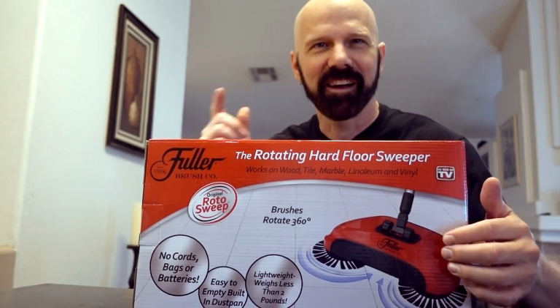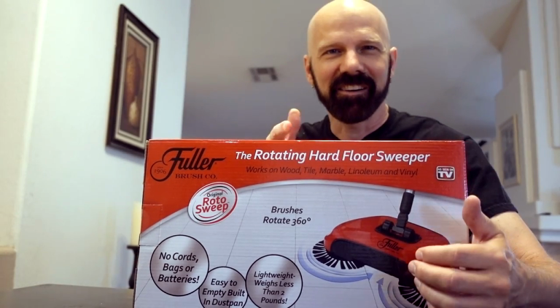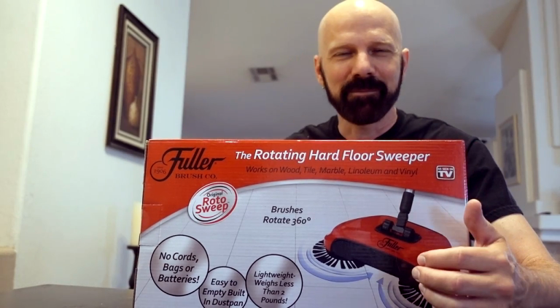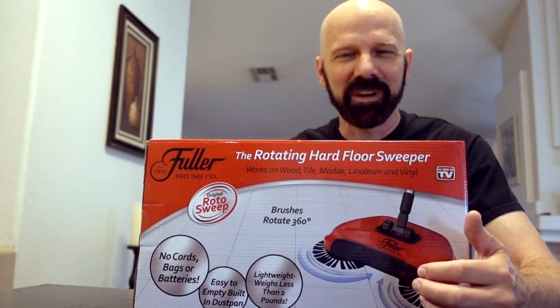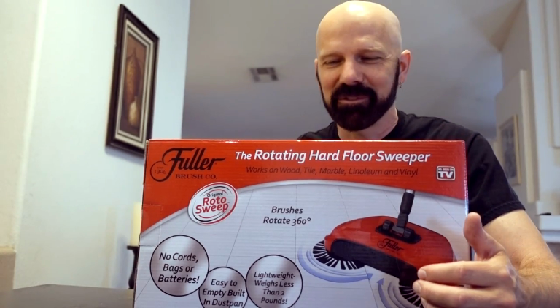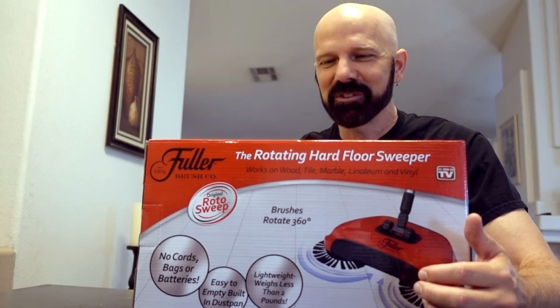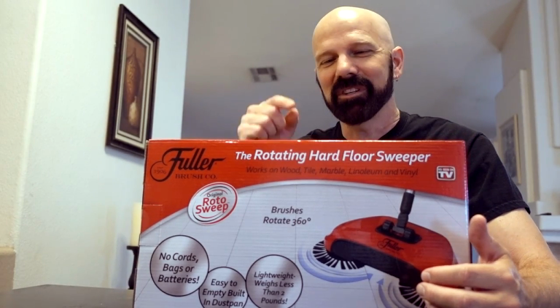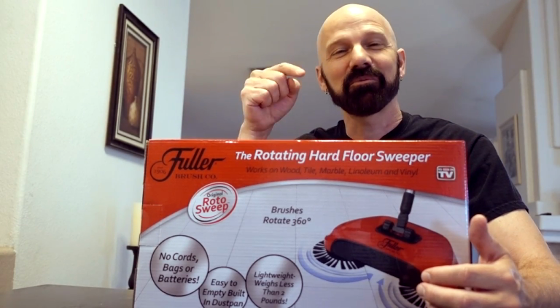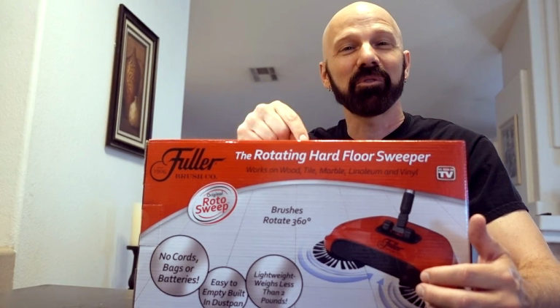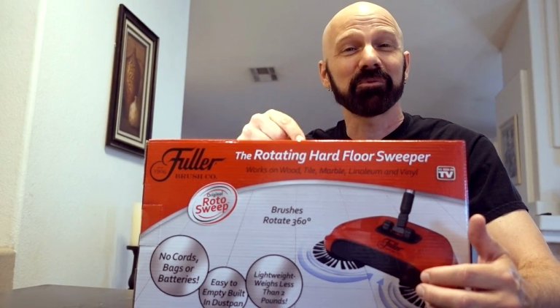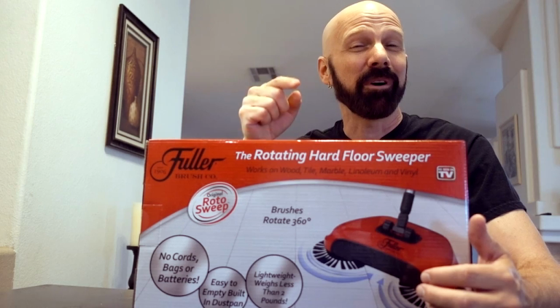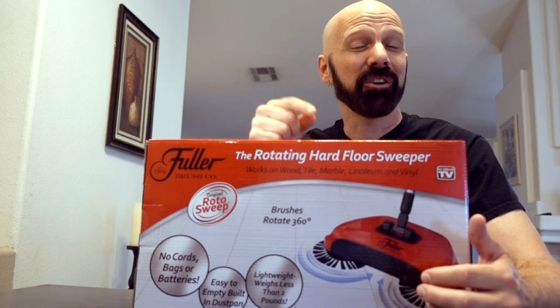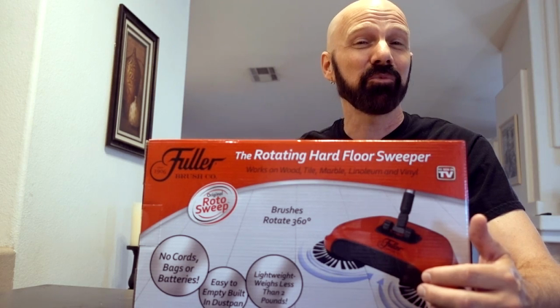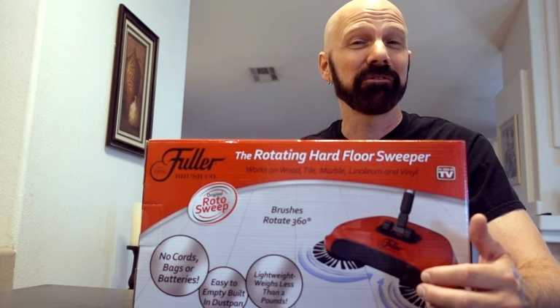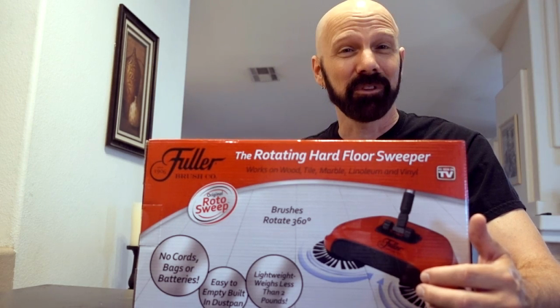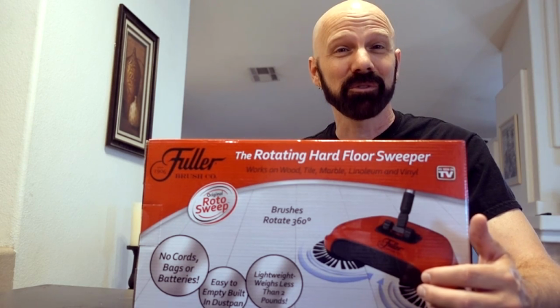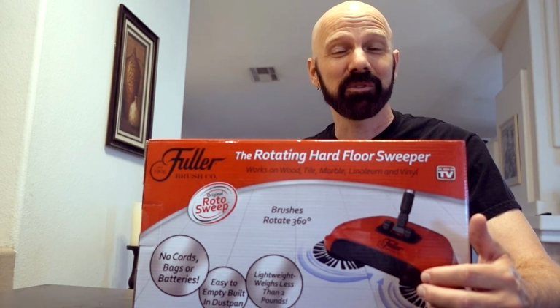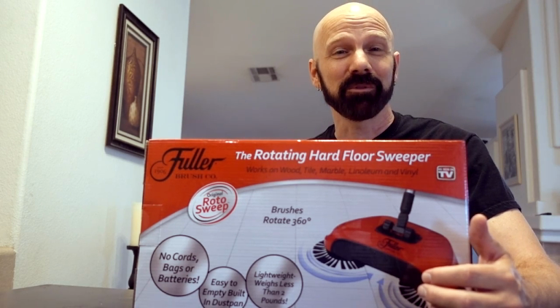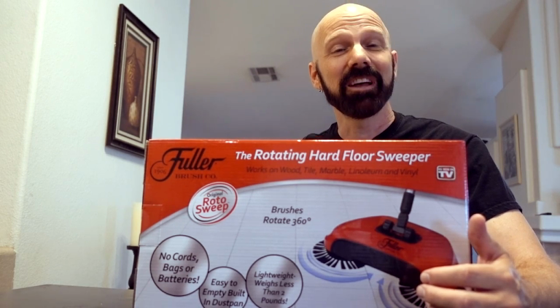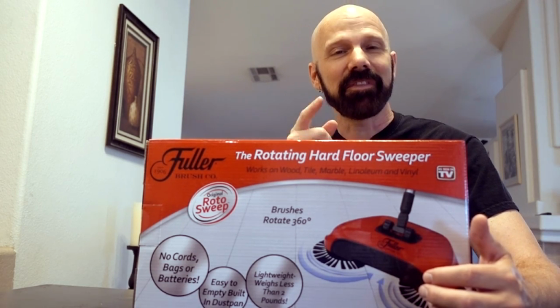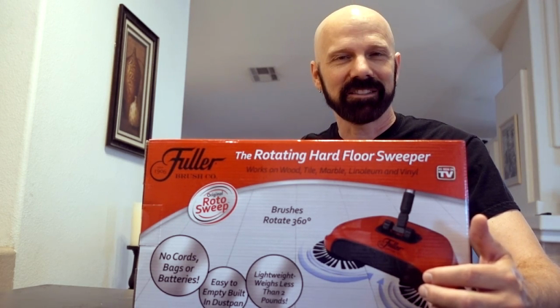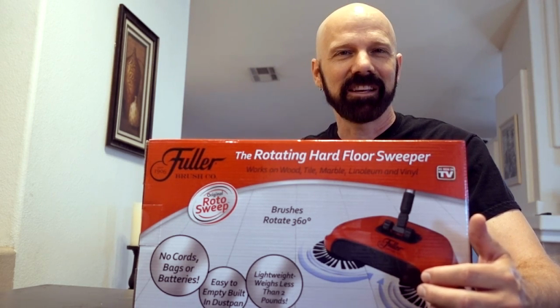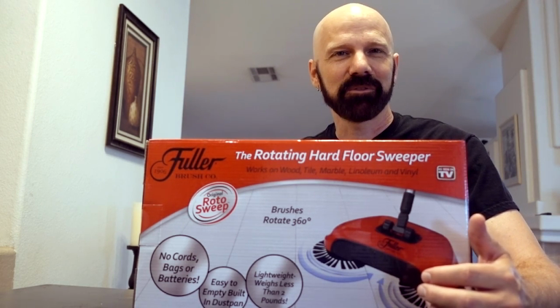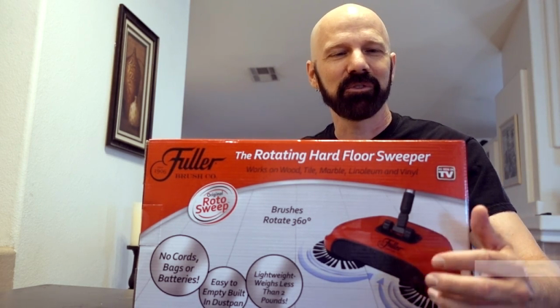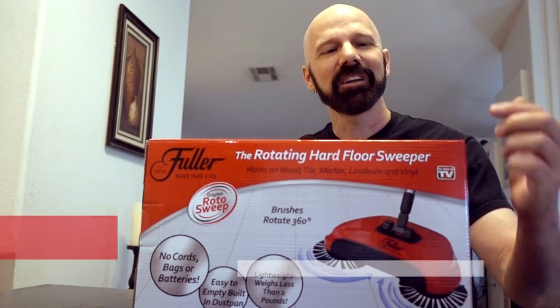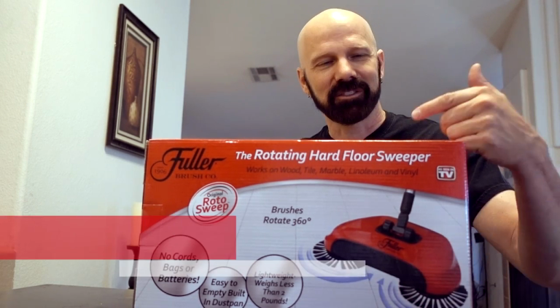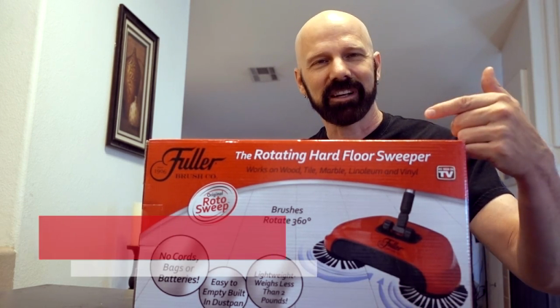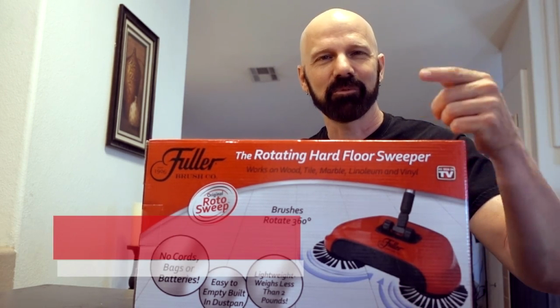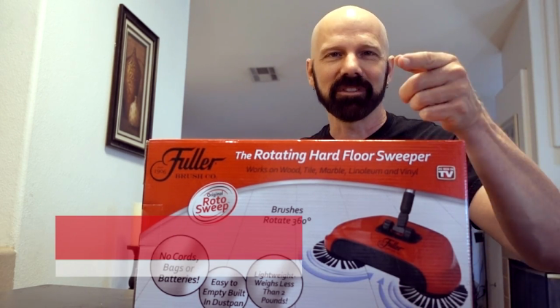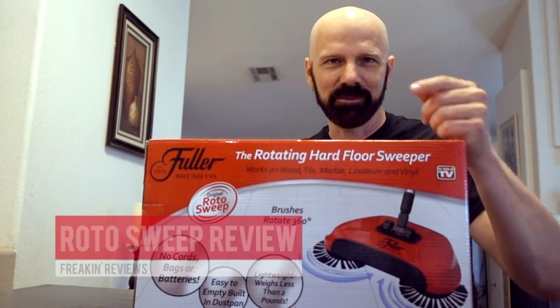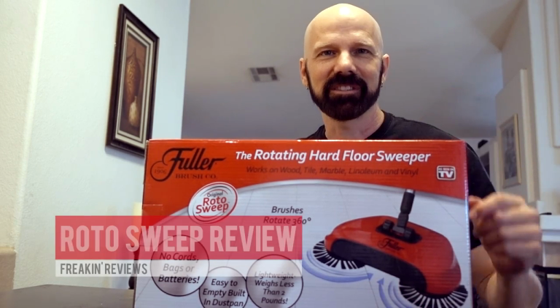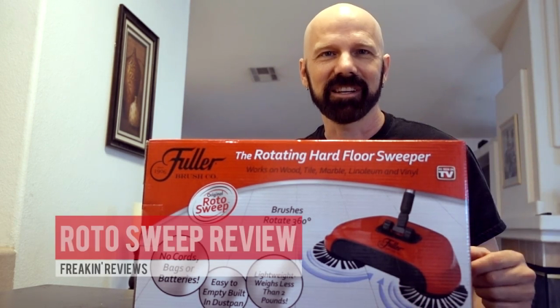All right, I've been waiting for this one. It's the Rotosweep Hardwood Floor Sweeper. That's today's review. Let's crack it open and see what's inside.